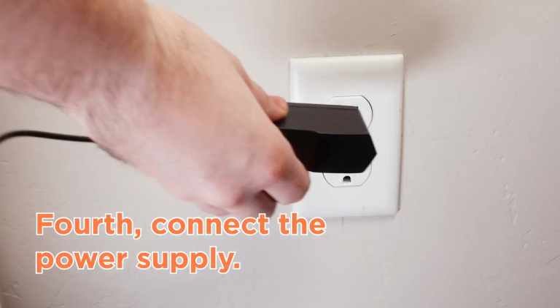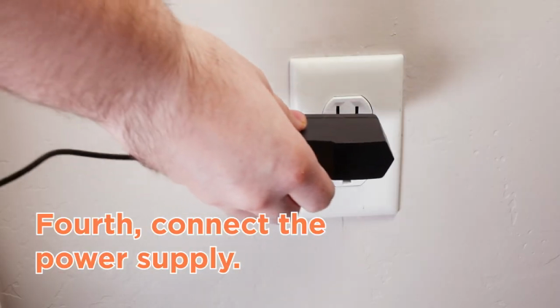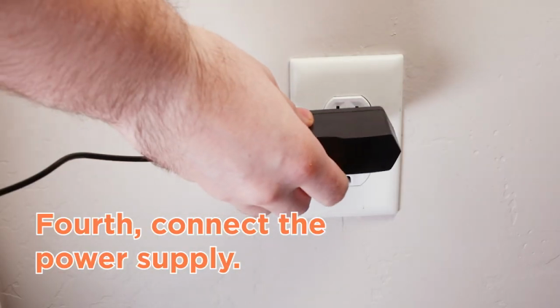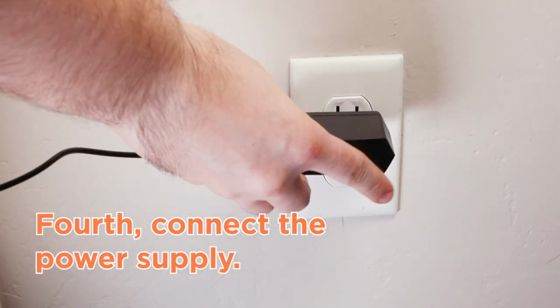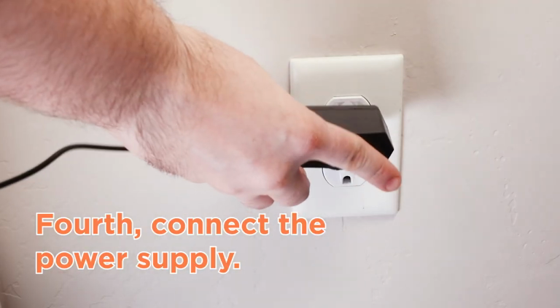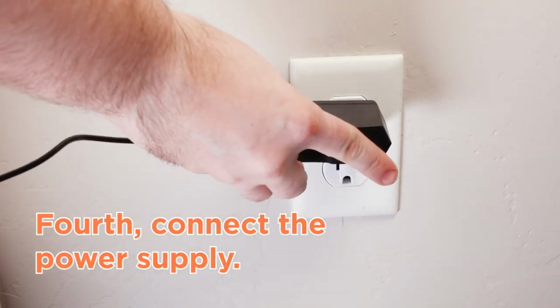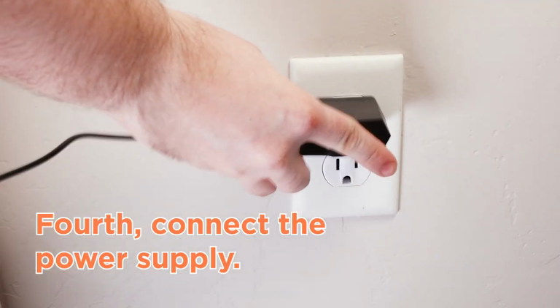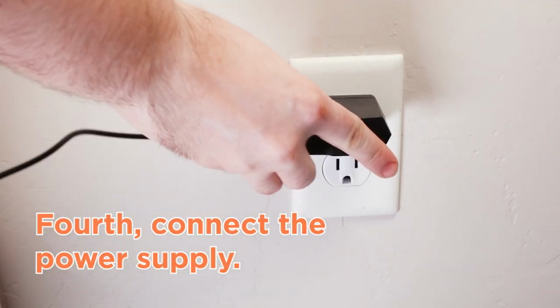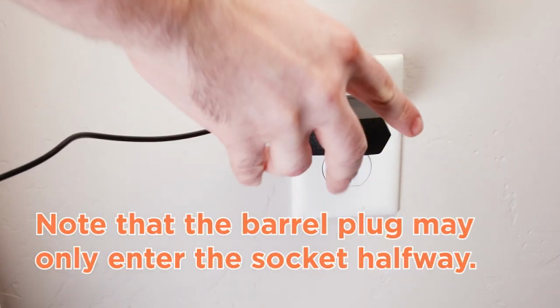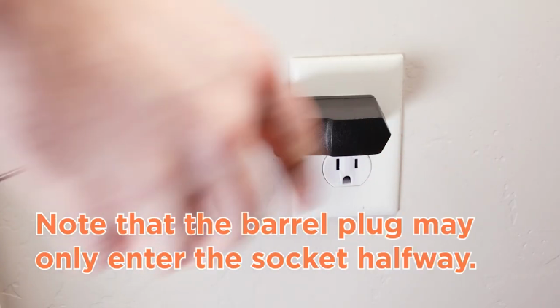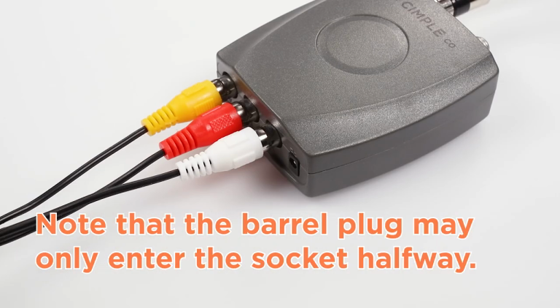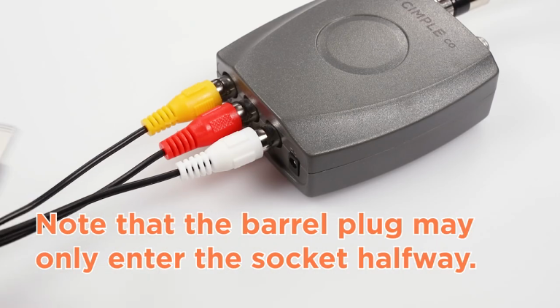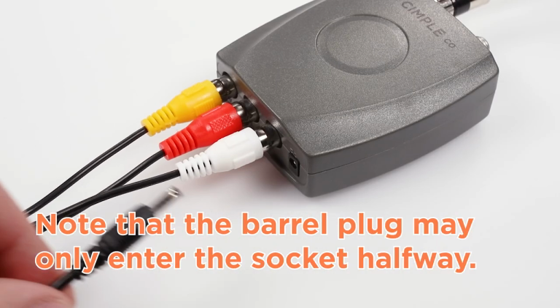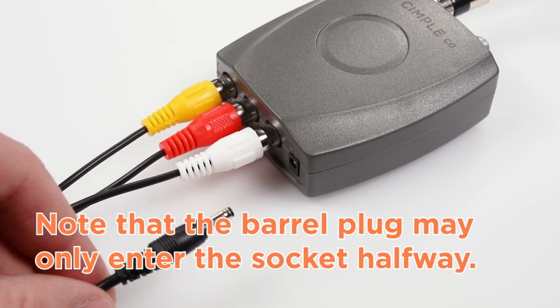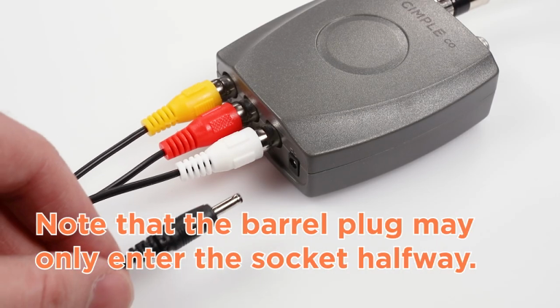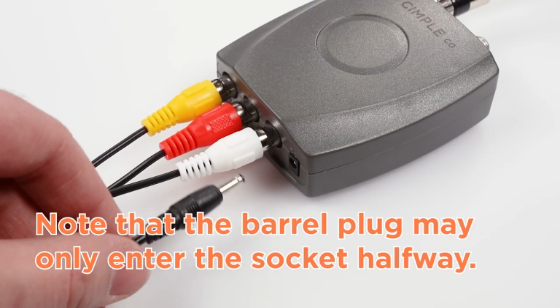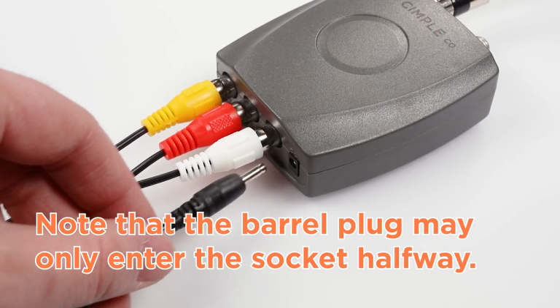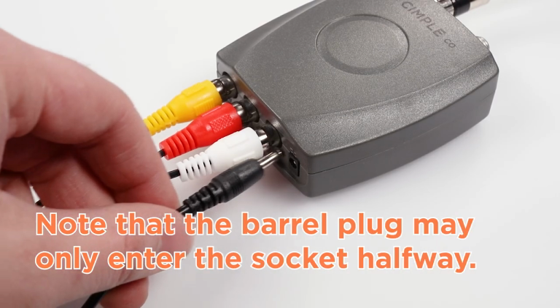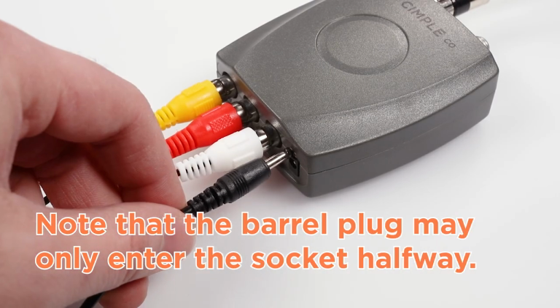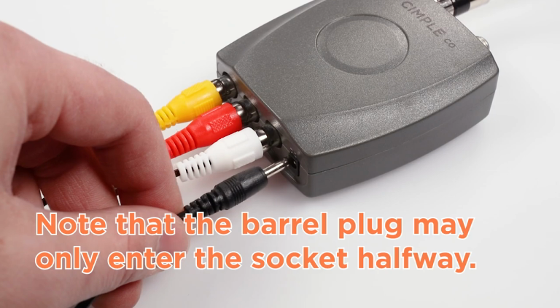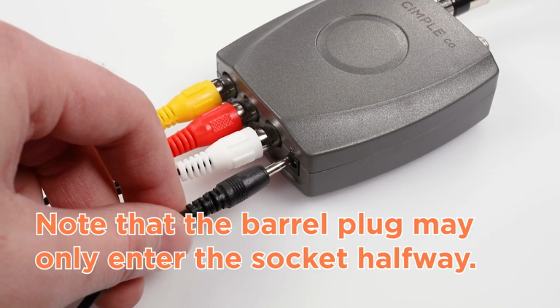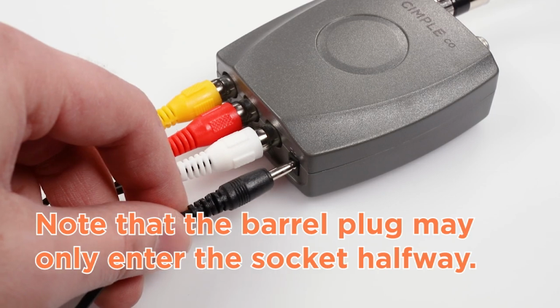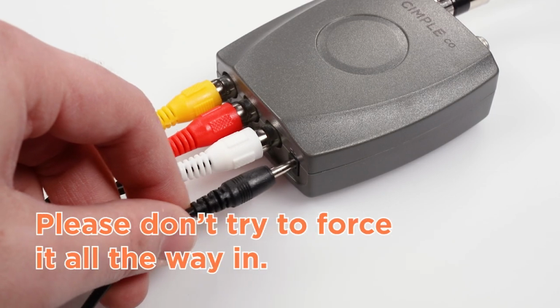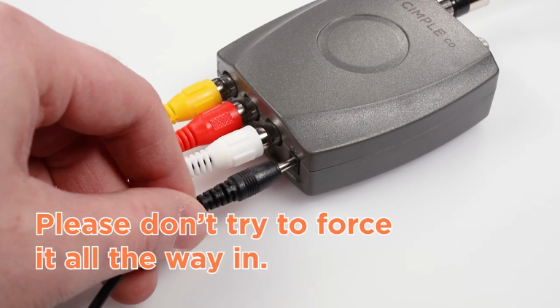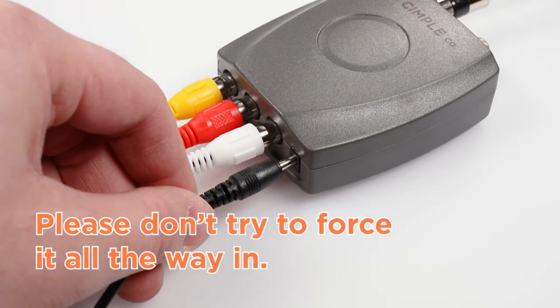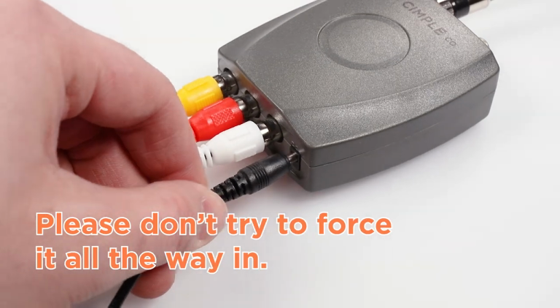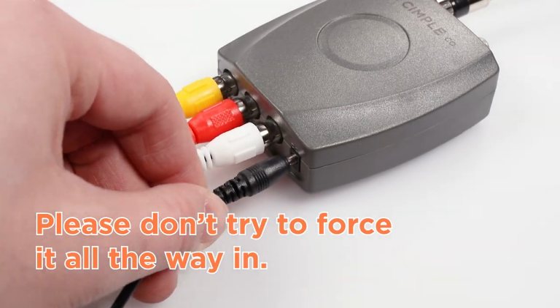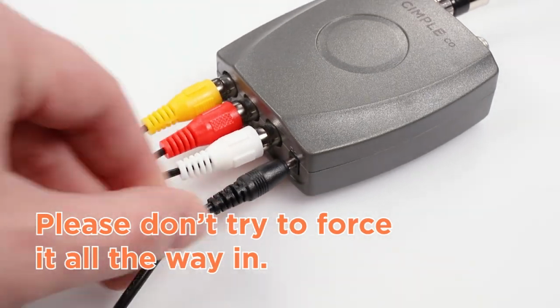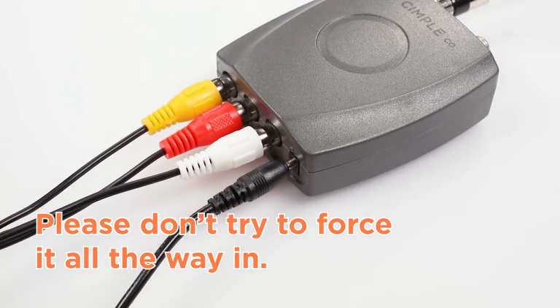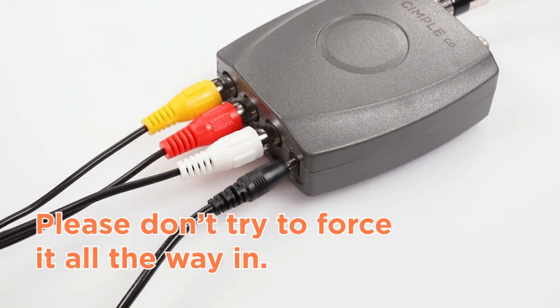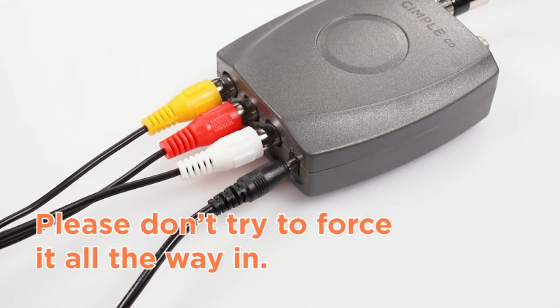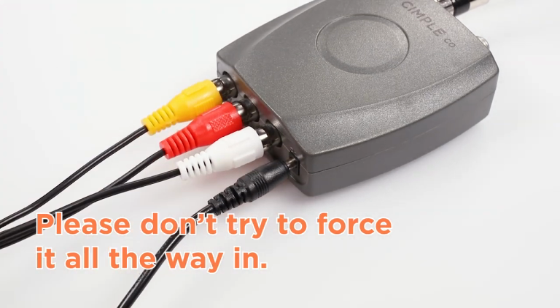Fourth, connect the power supply. Note that the barrel plug may only enter the socket halfway. Please don't try to force it all the way in.